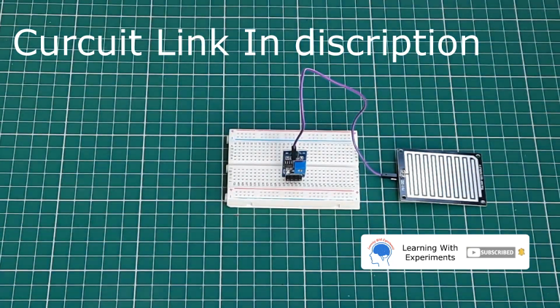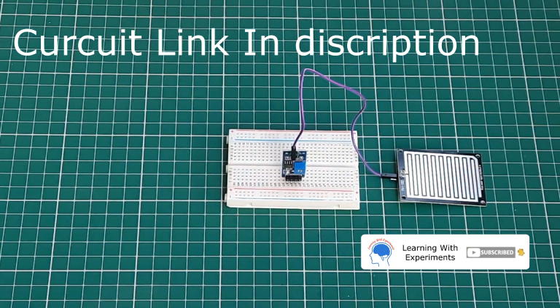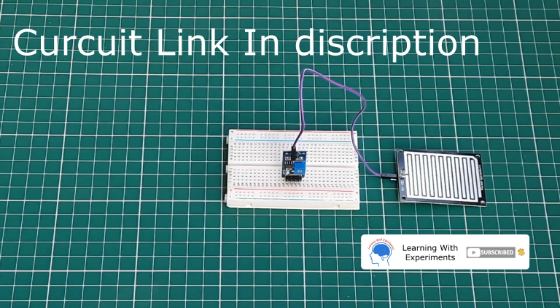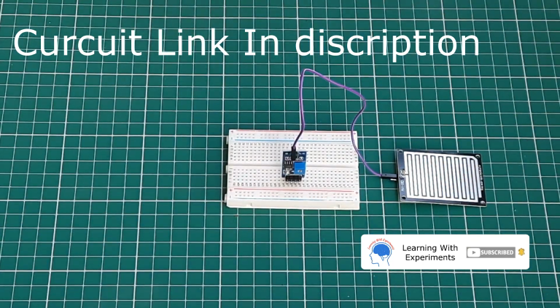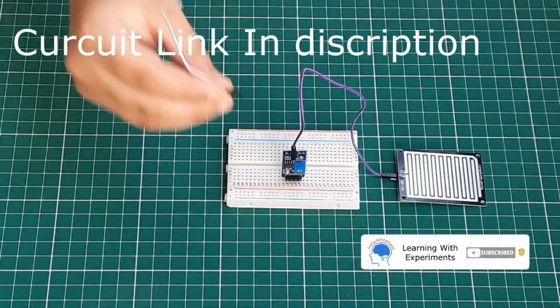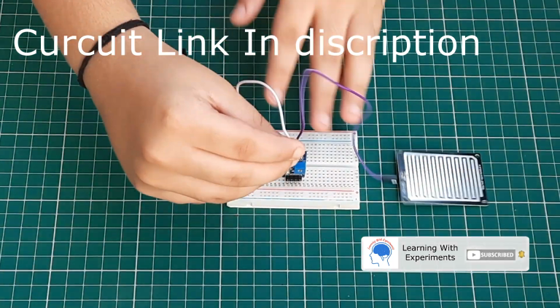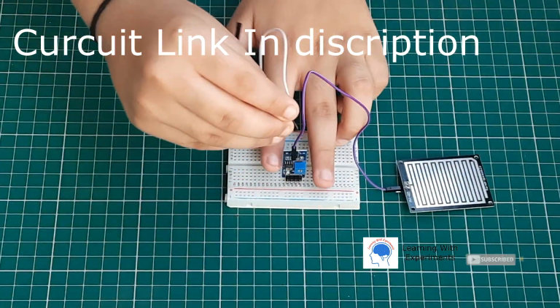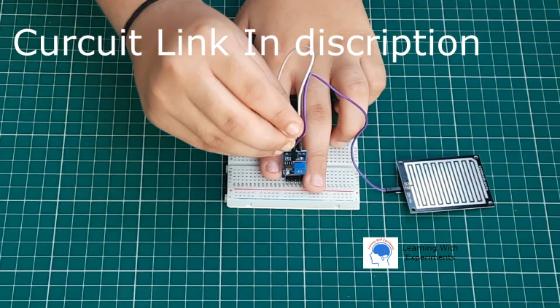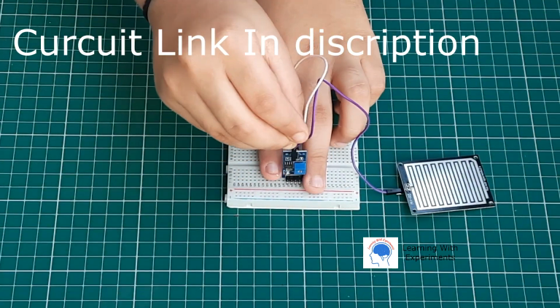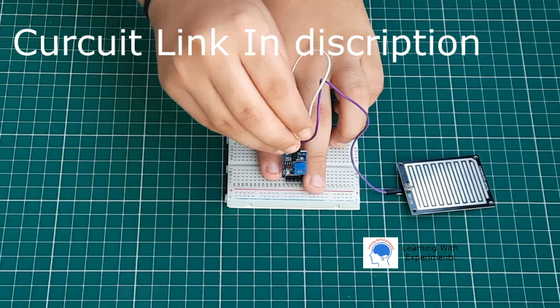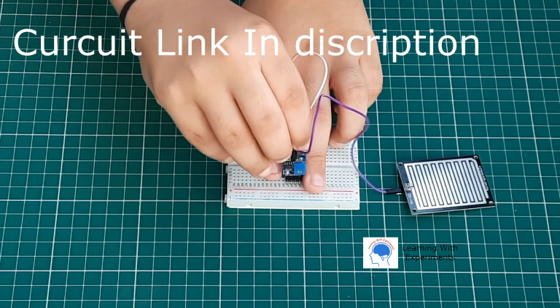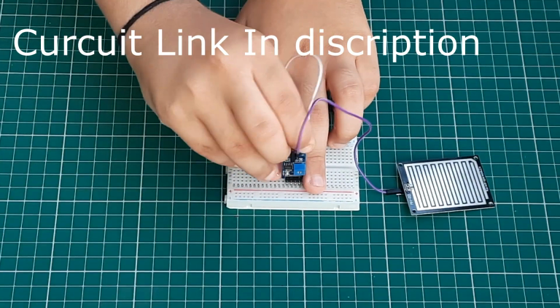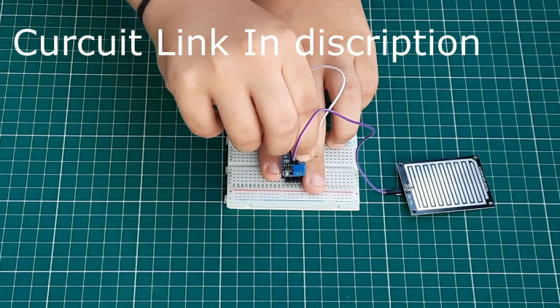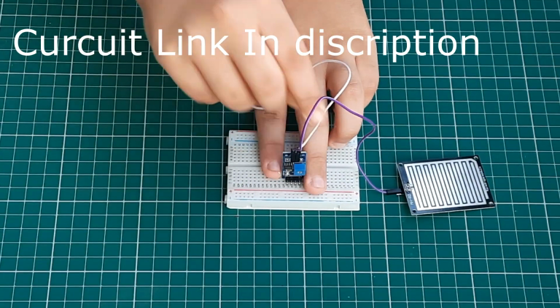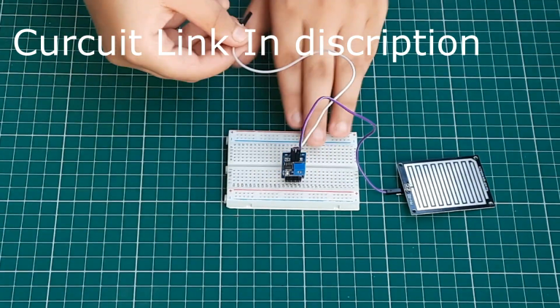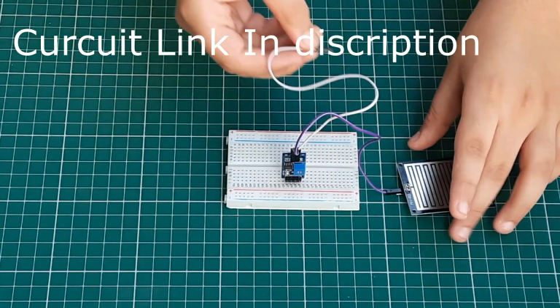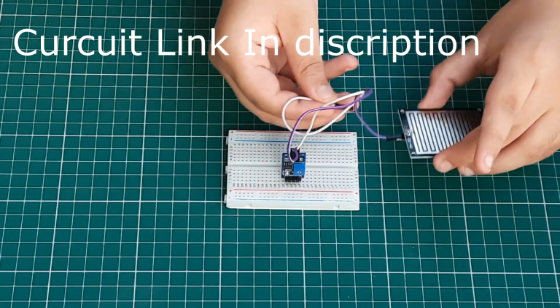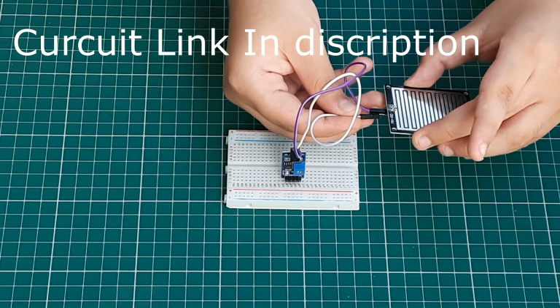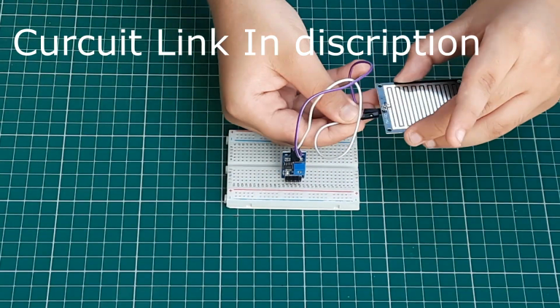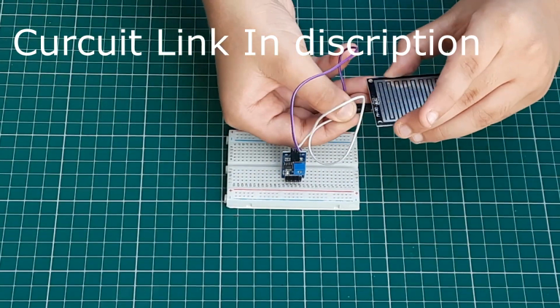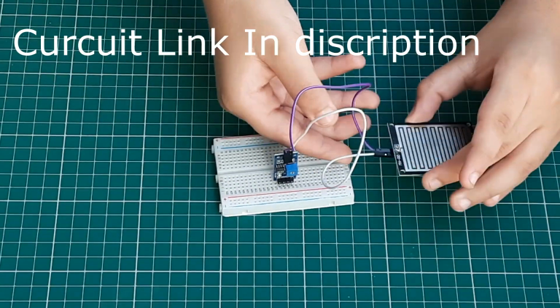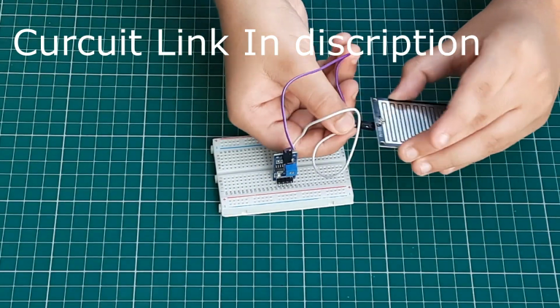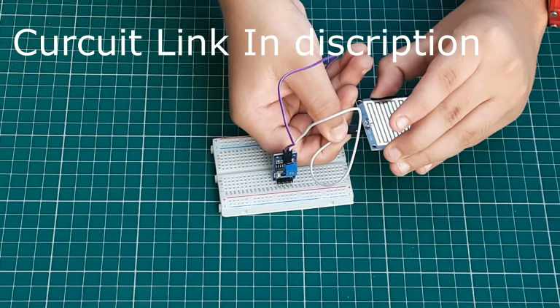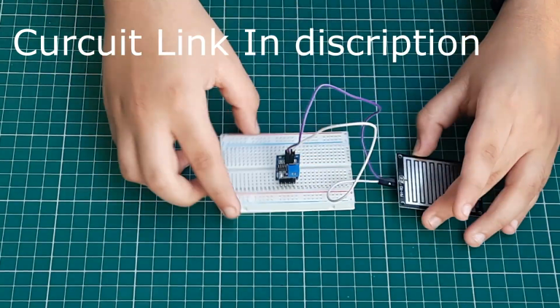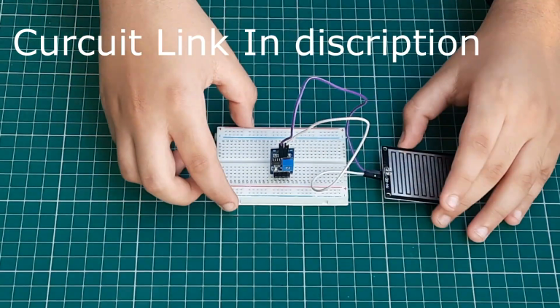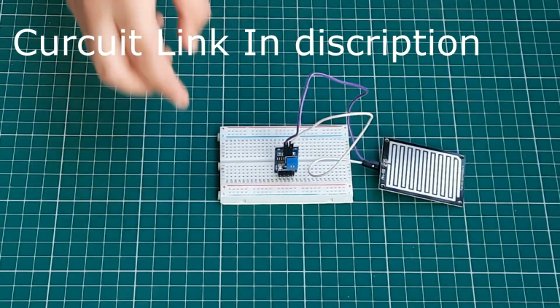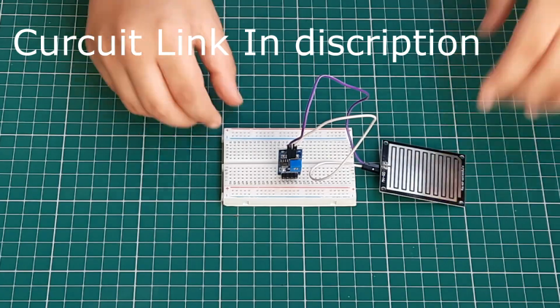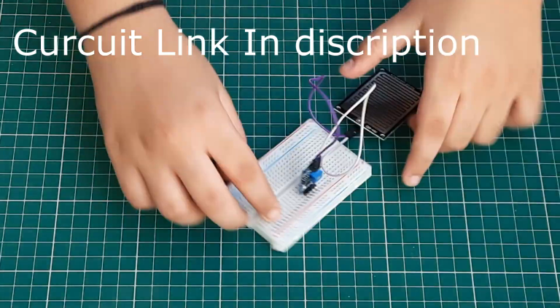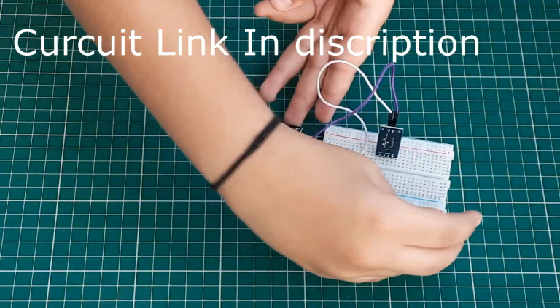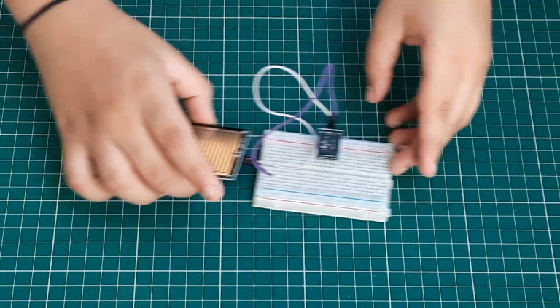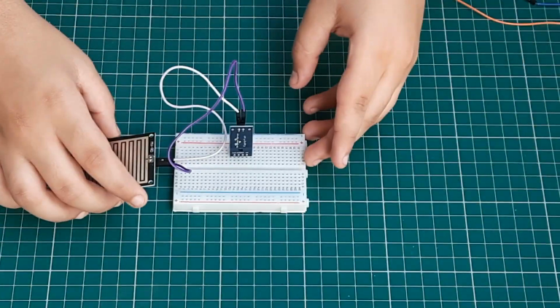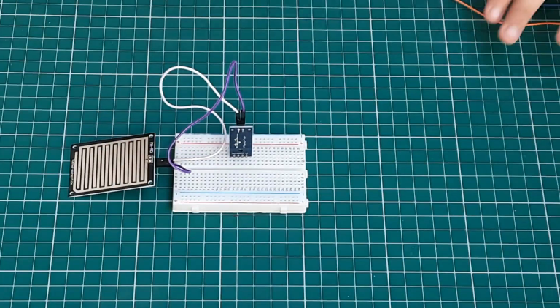These are the connections of the wires in the Arduino. The circuit link is available in the description.